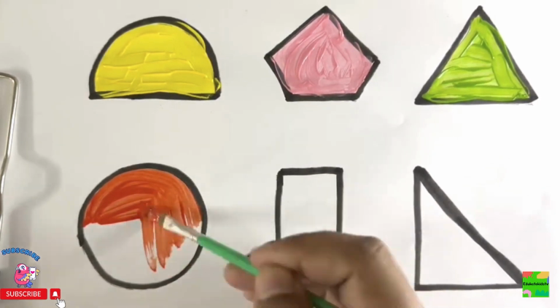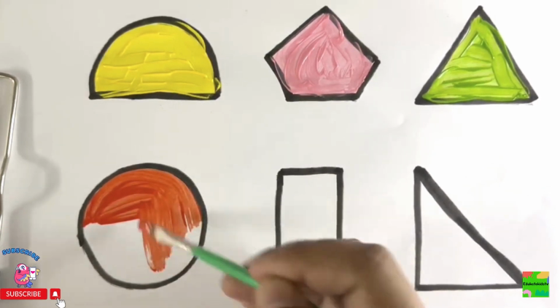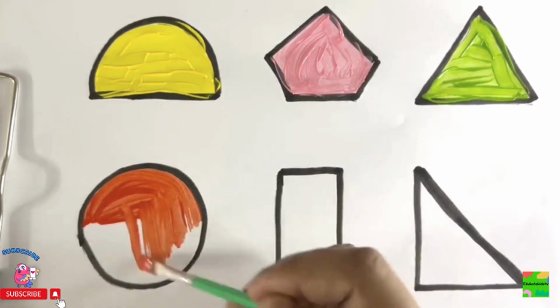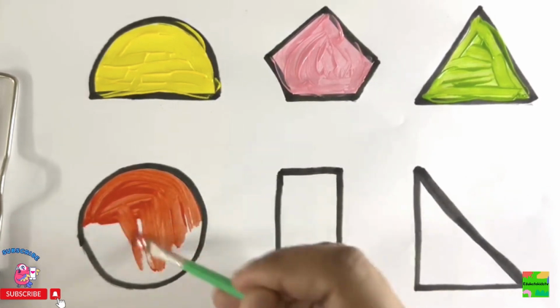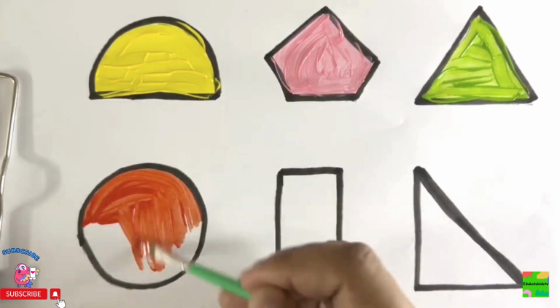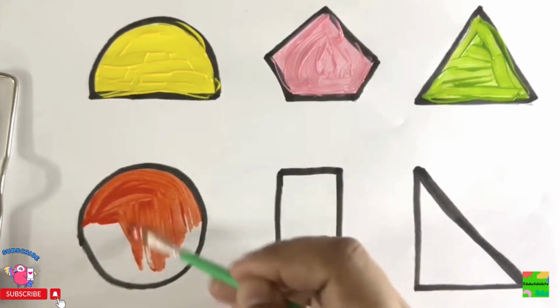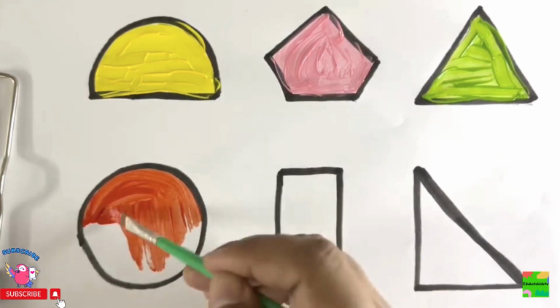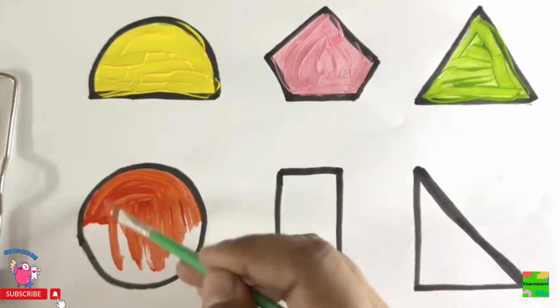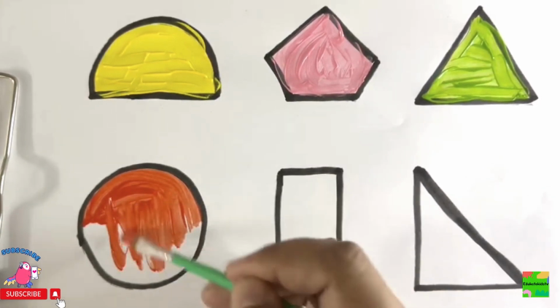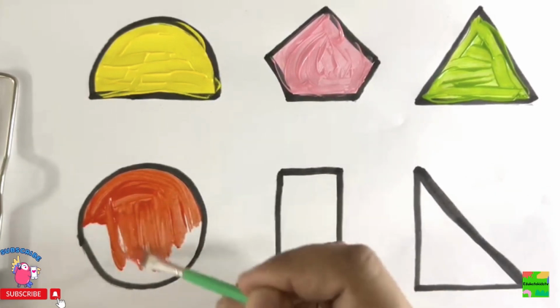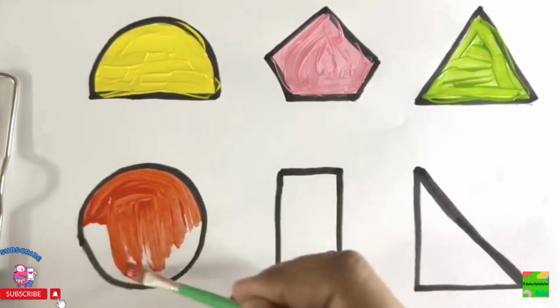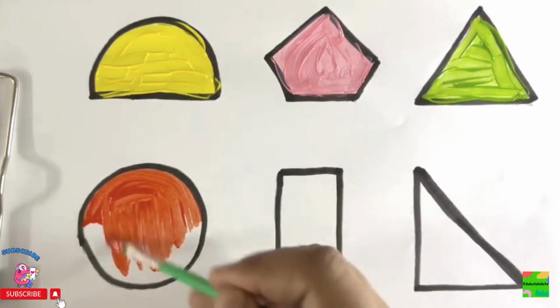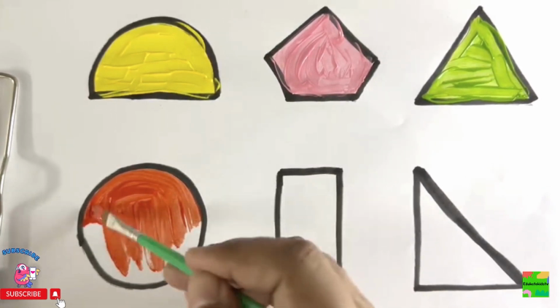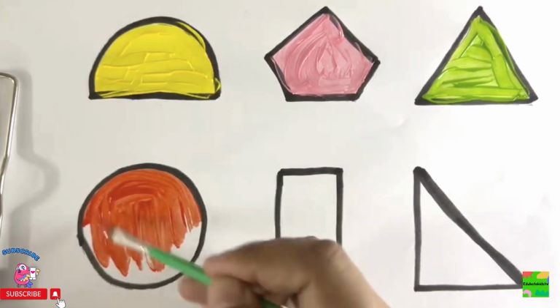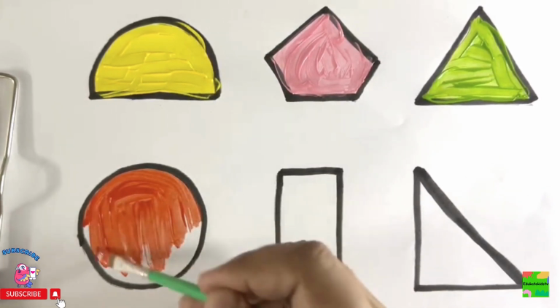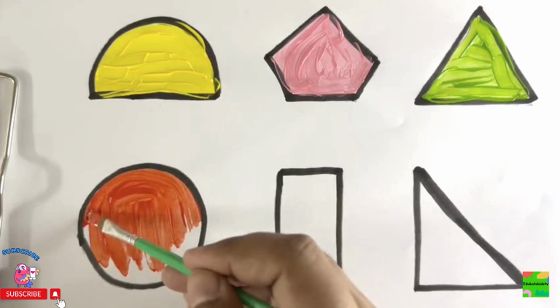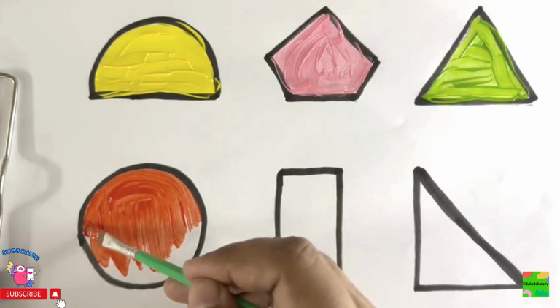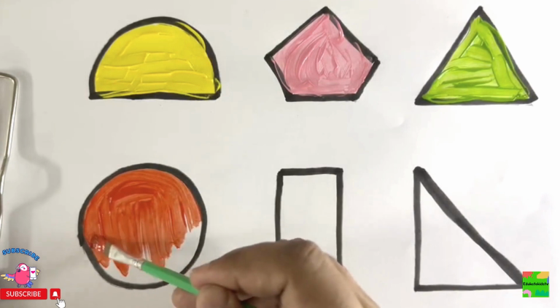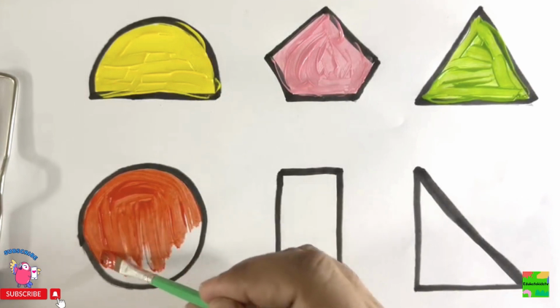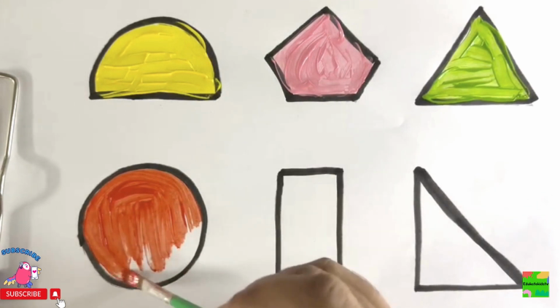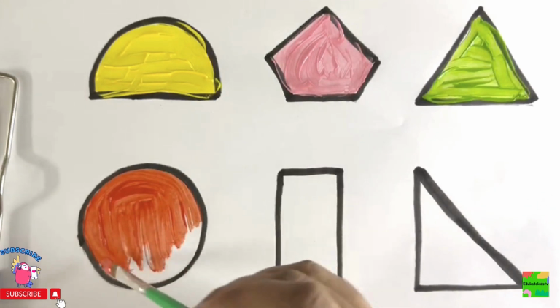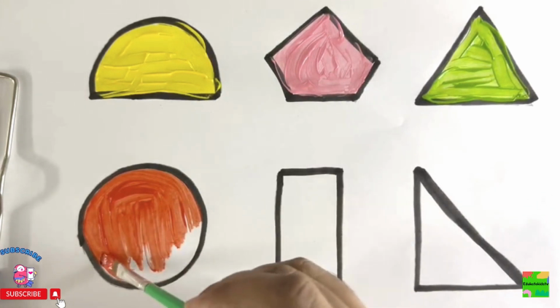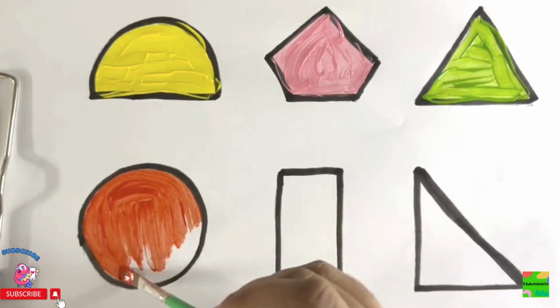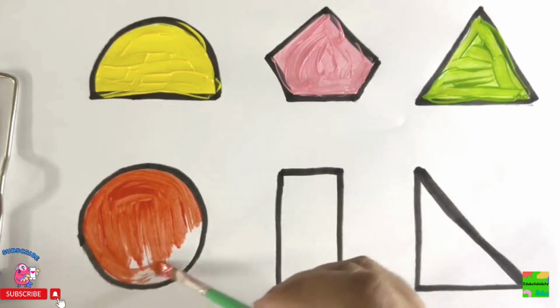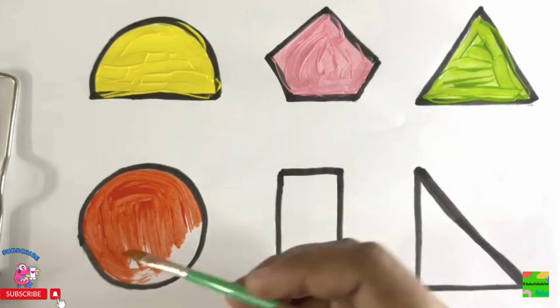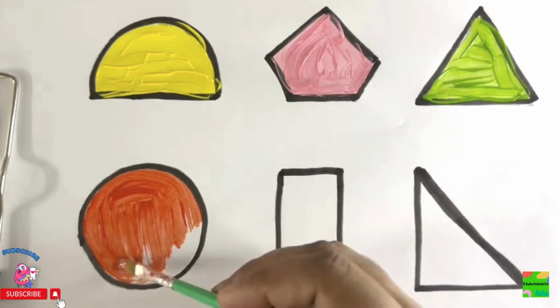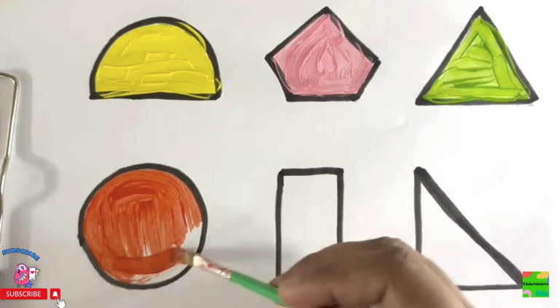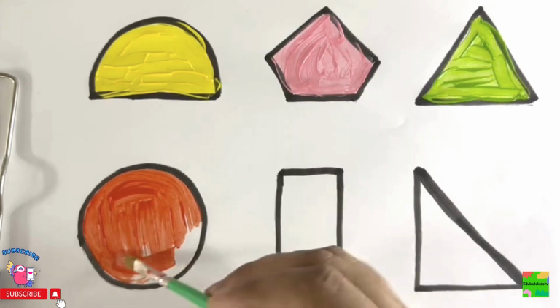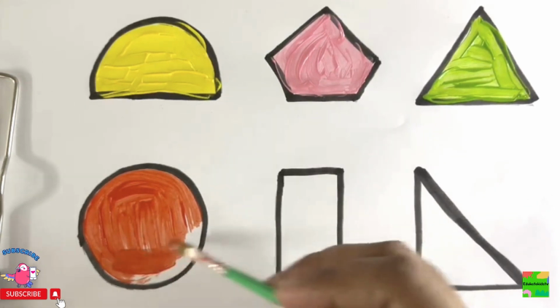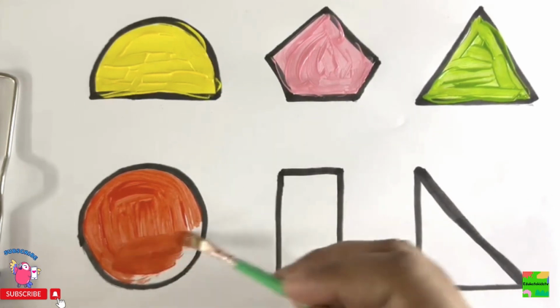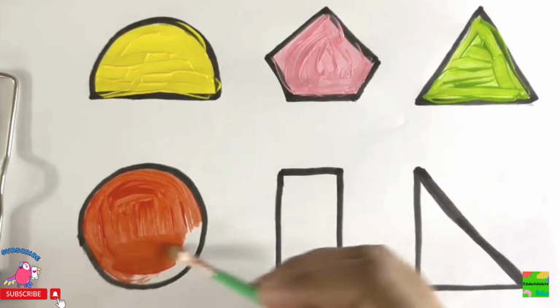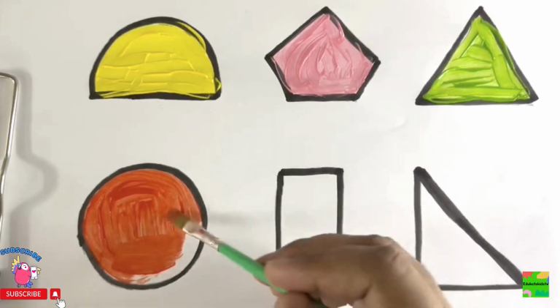I love drawing and painting shapes. Do you love it? Kindly hit the like button and subscribe to my channel for more such interesting videos.